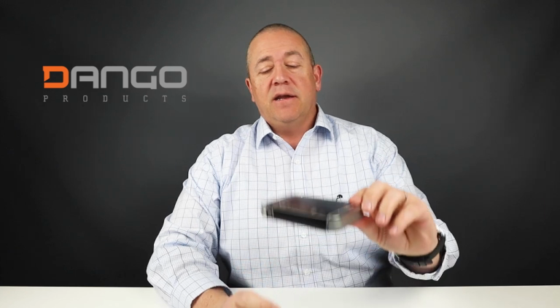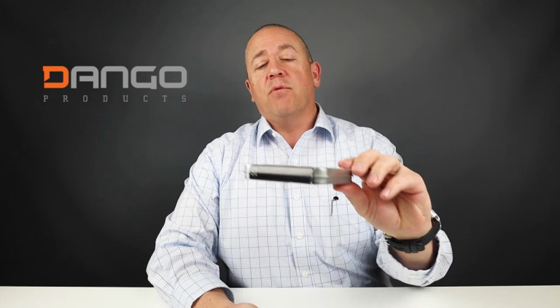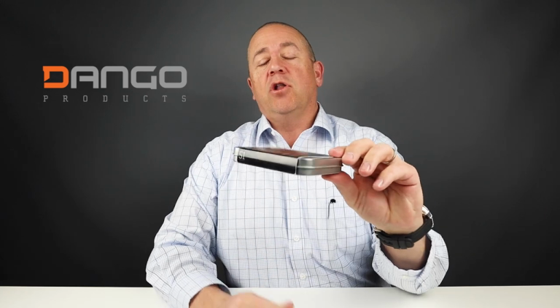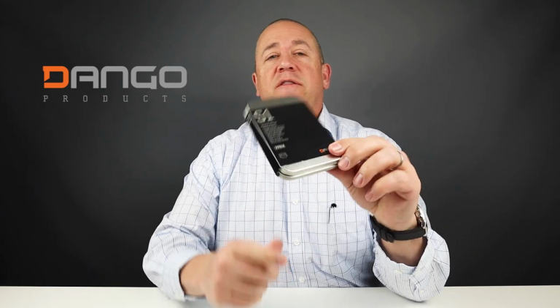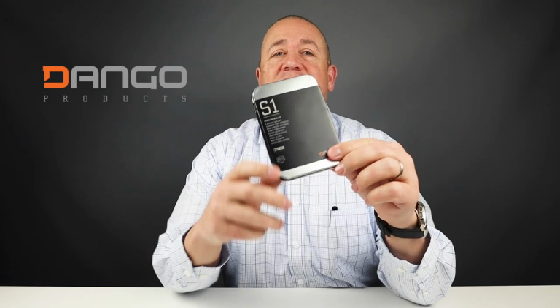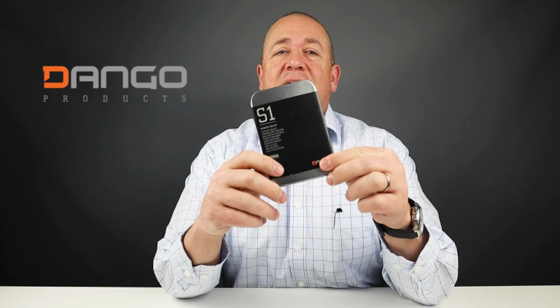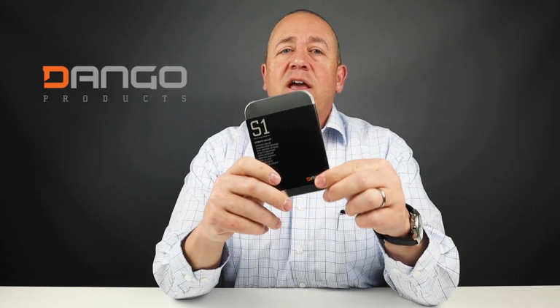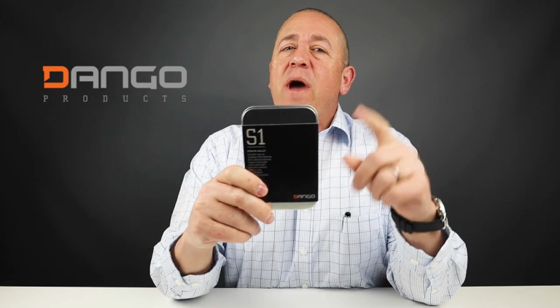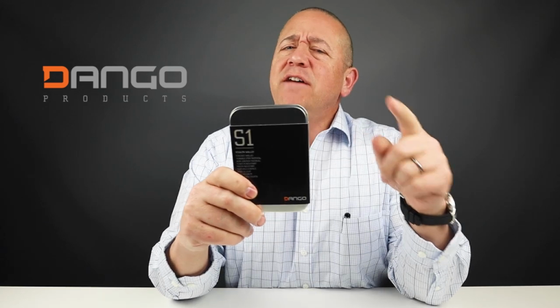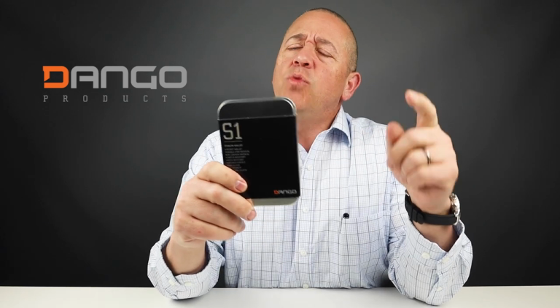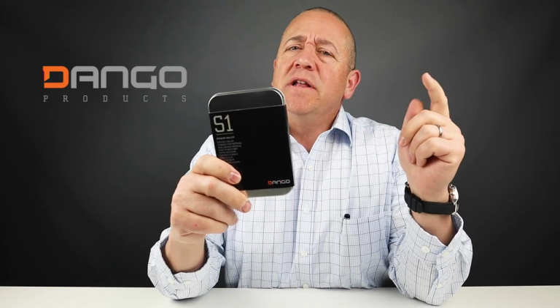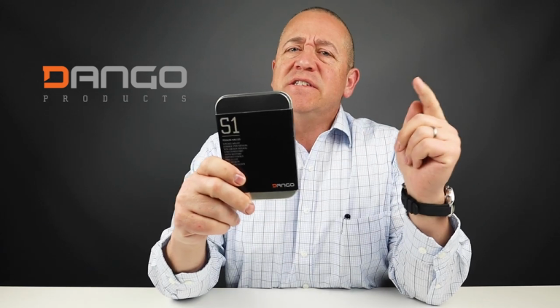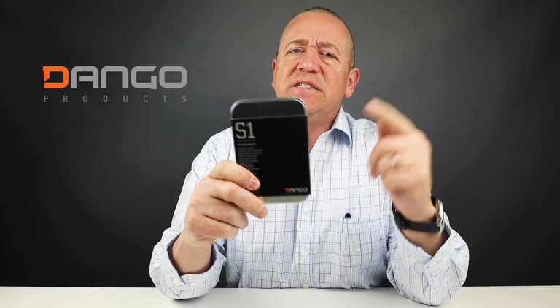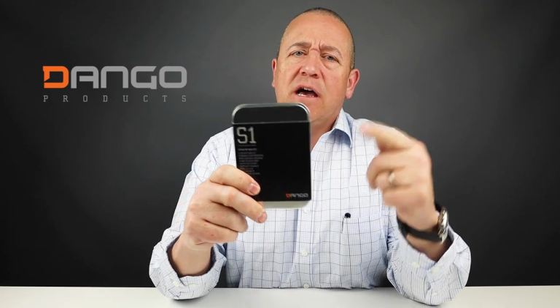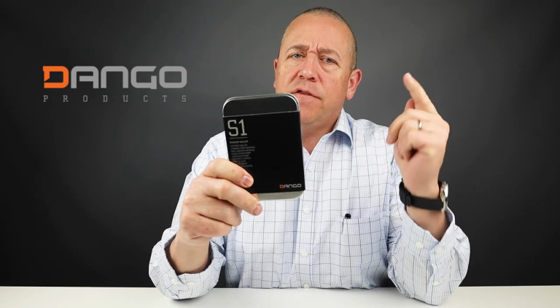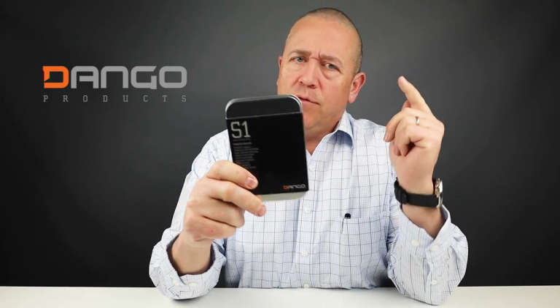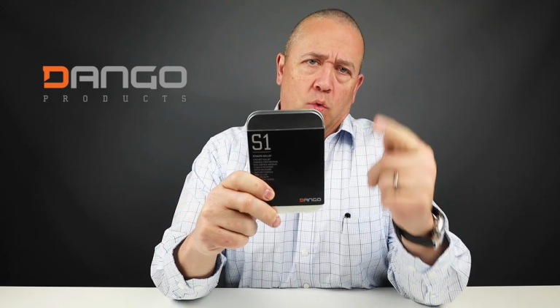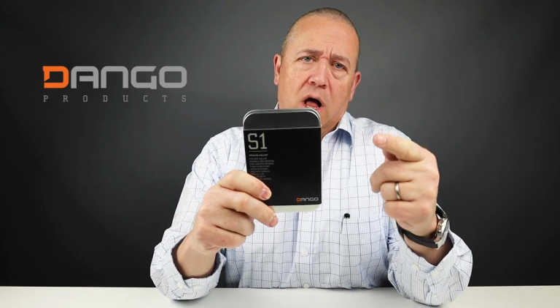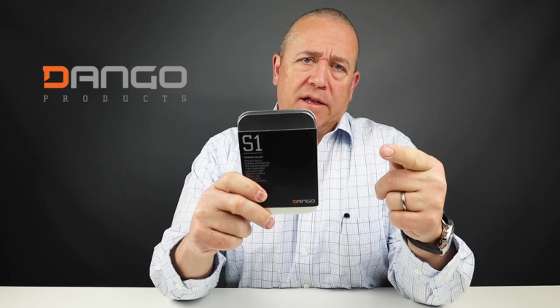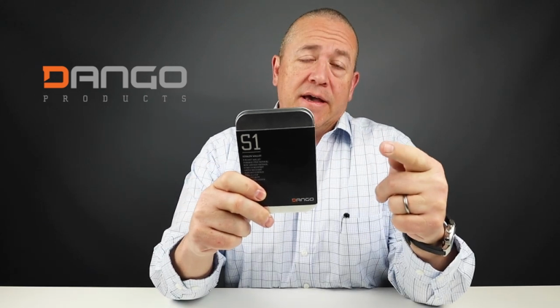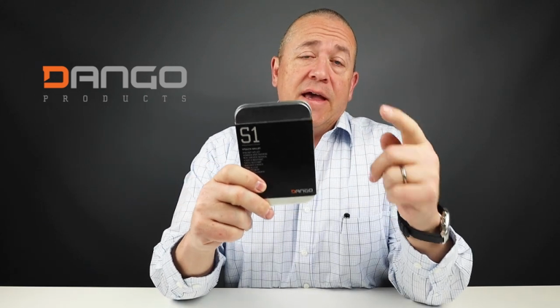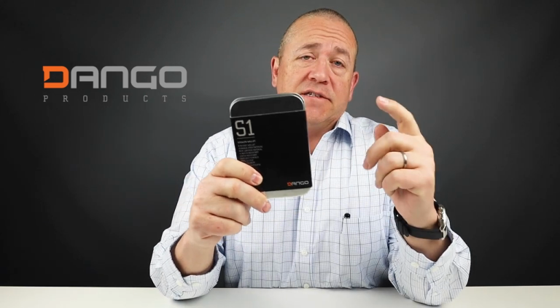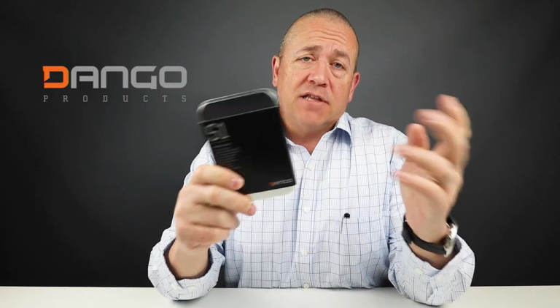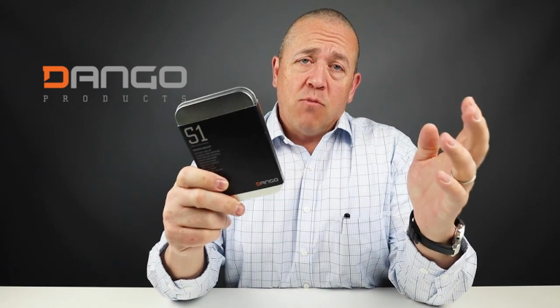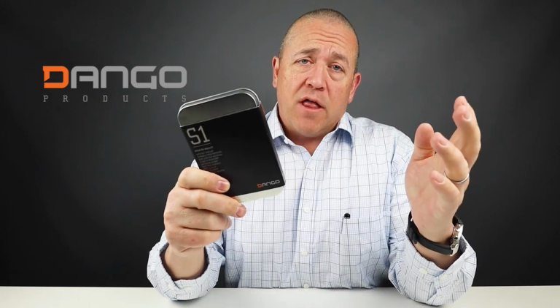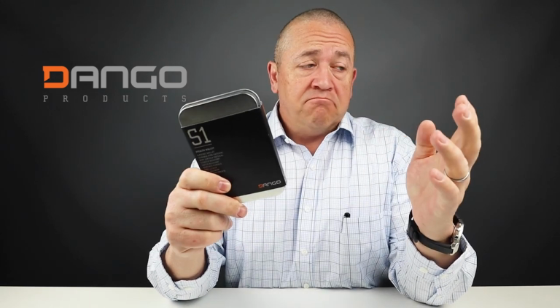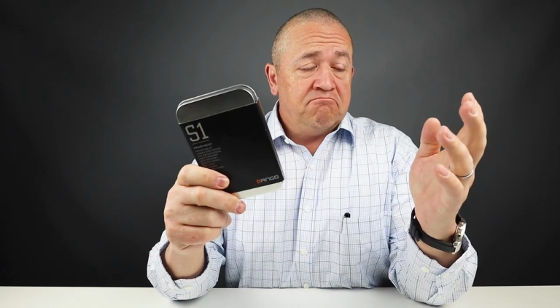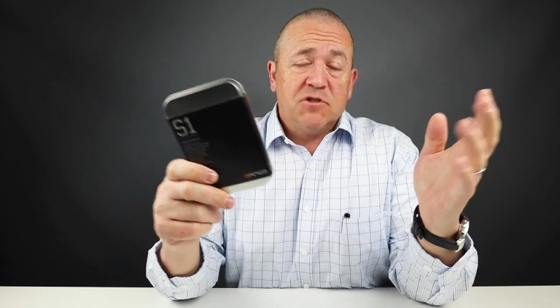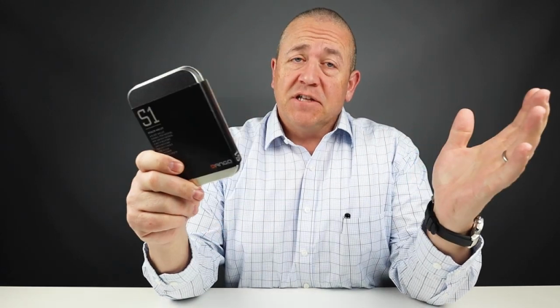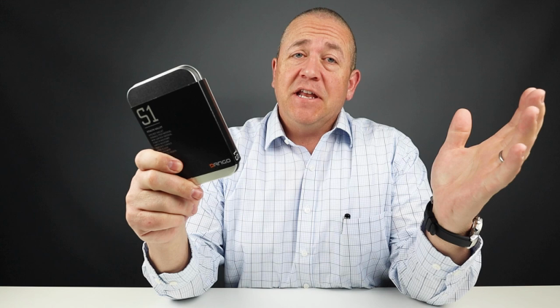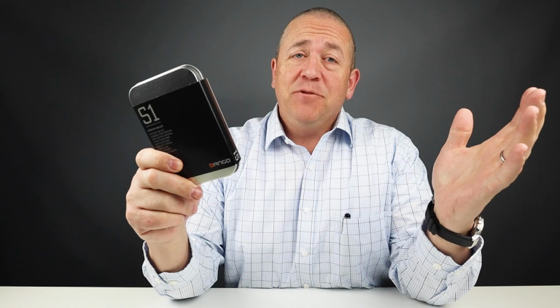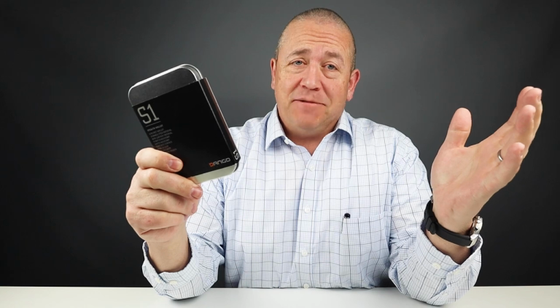Today we're going to look at the Dango S1 Stealth Wallet. It's a slim wallet, so let's get into it.